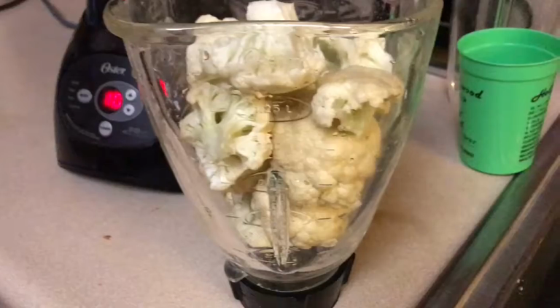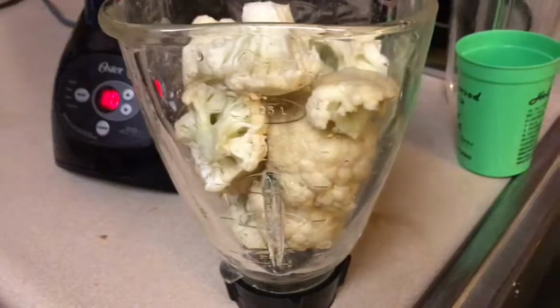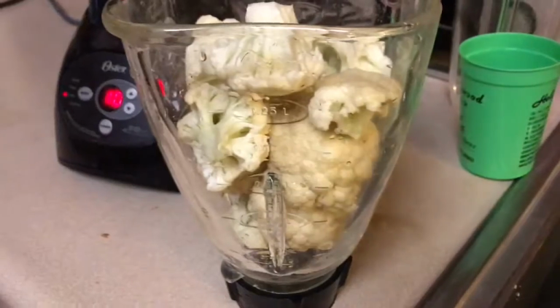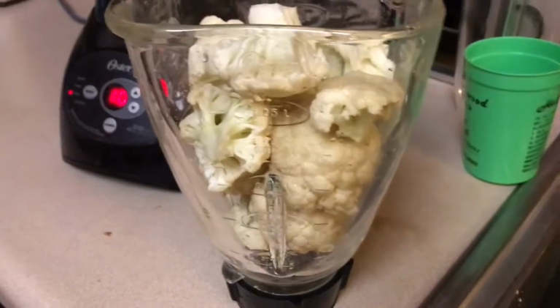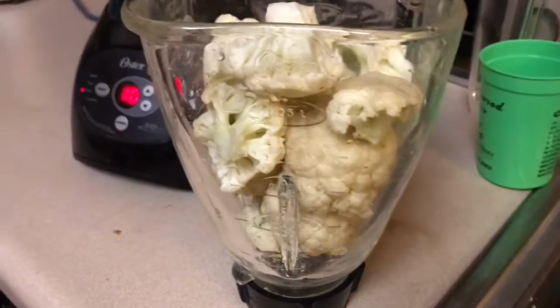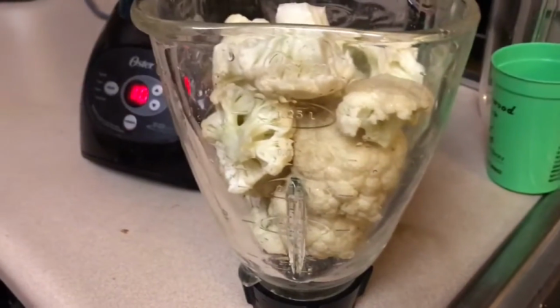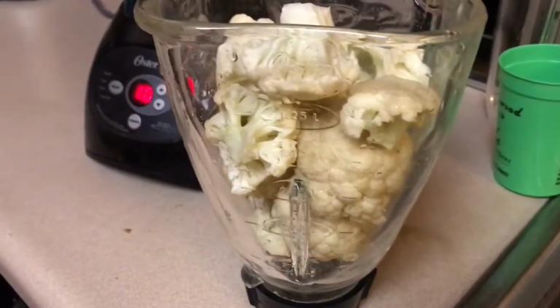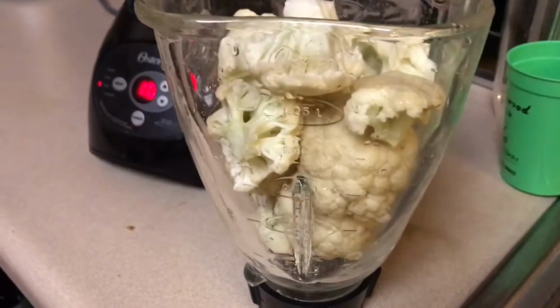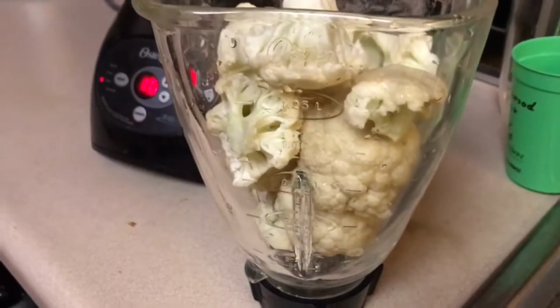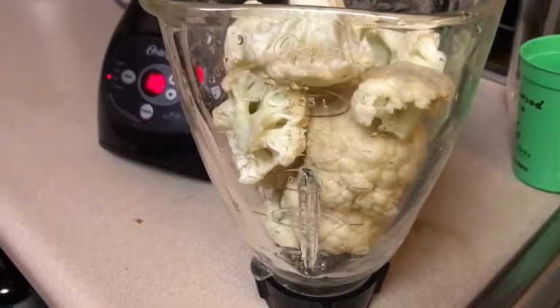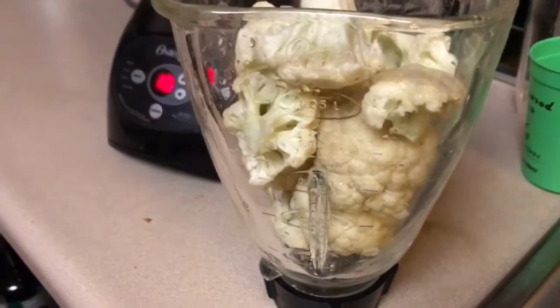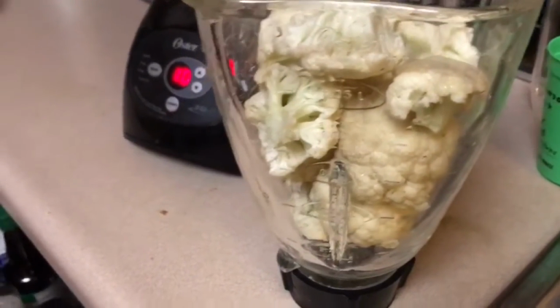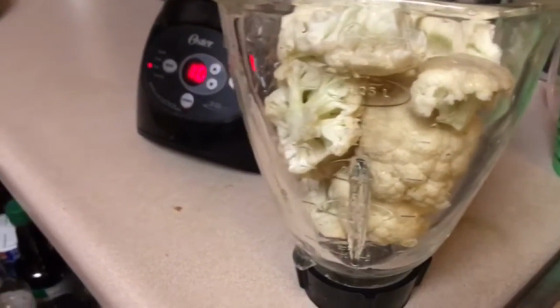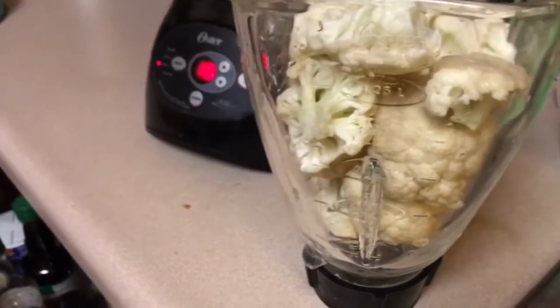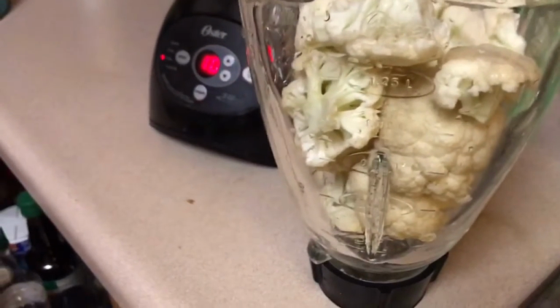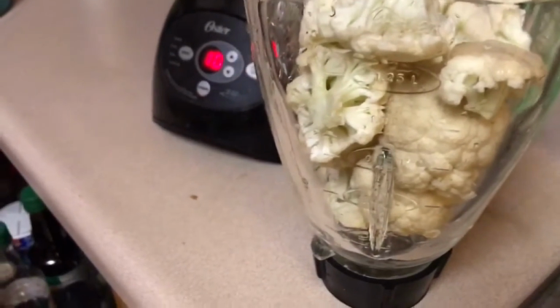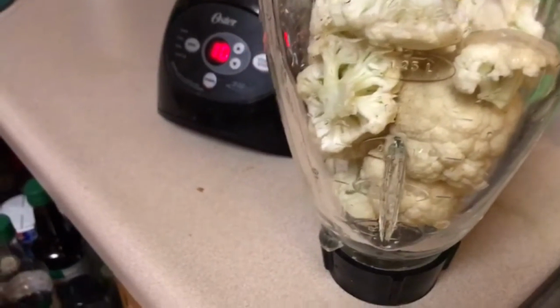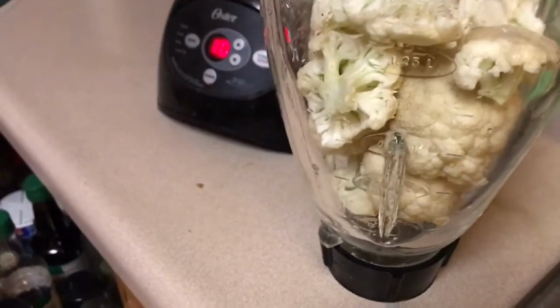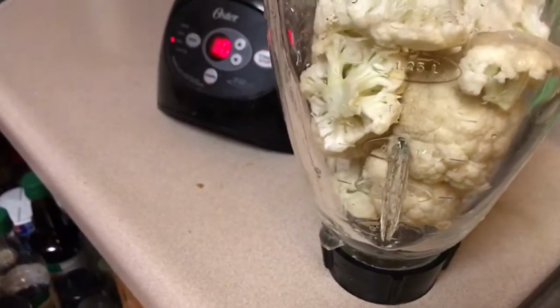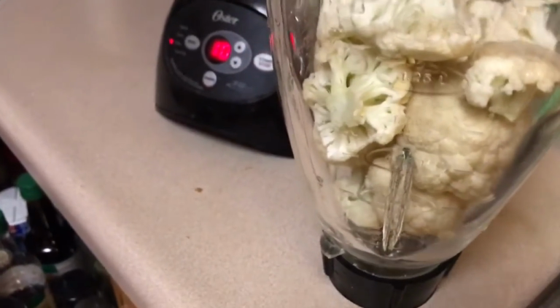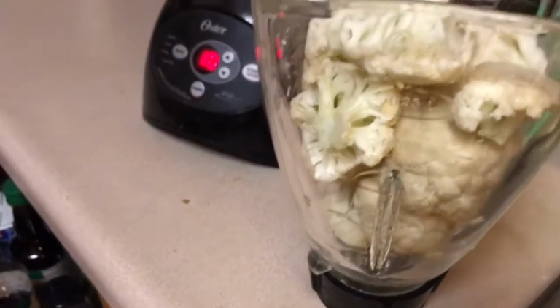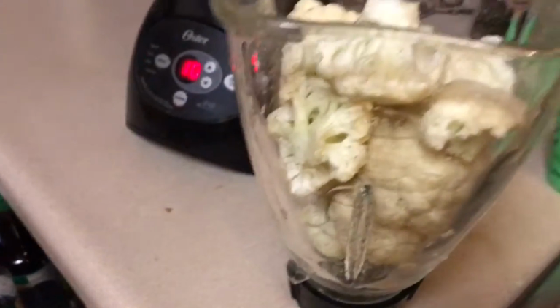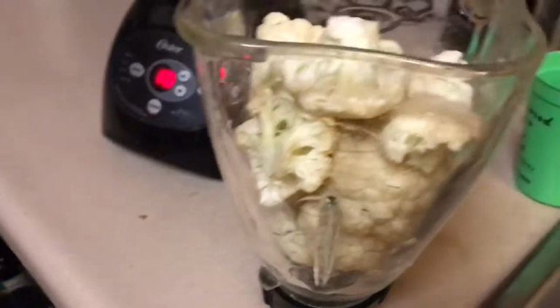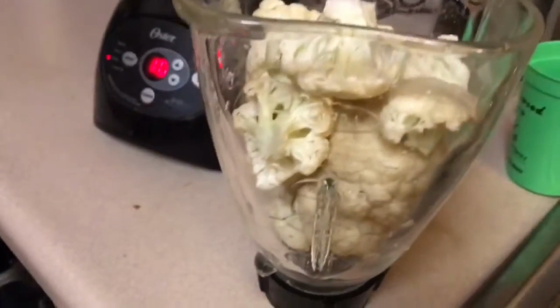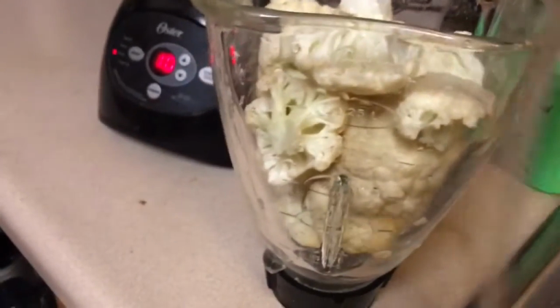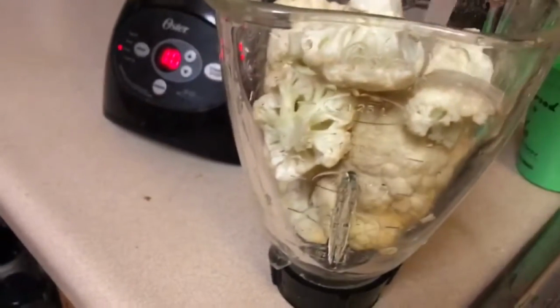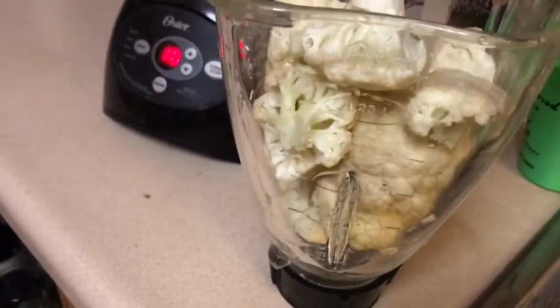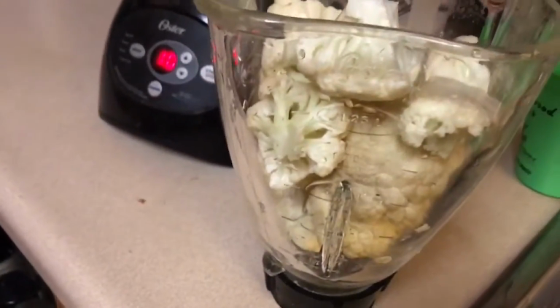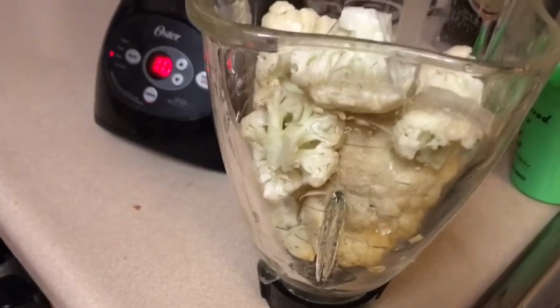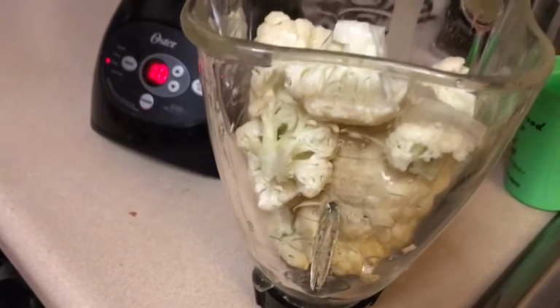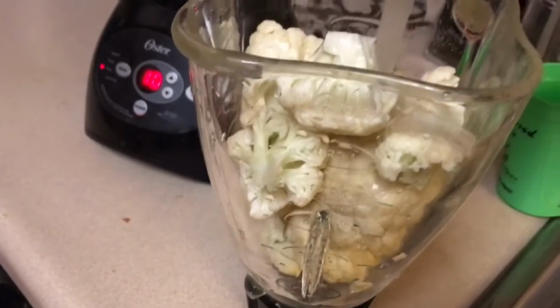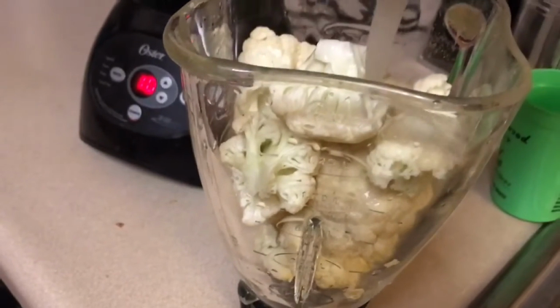Hey there YouTube, it's the Black Natural Plant Based Mama and today we're making cauliflower fried rice.